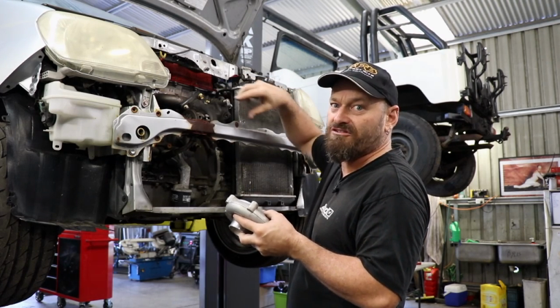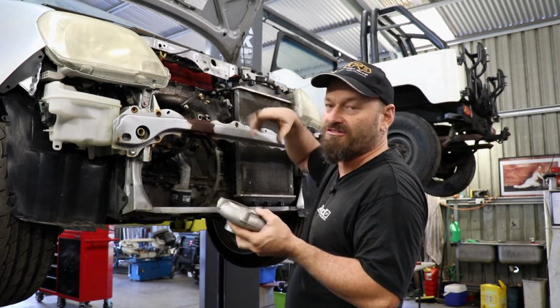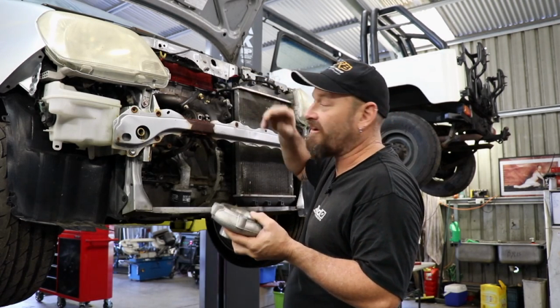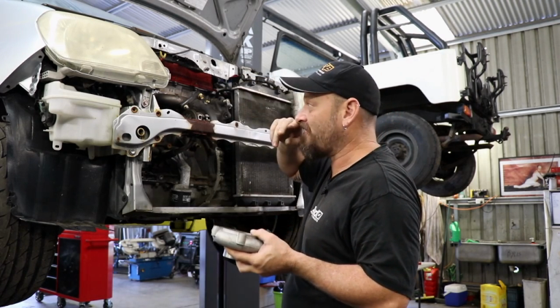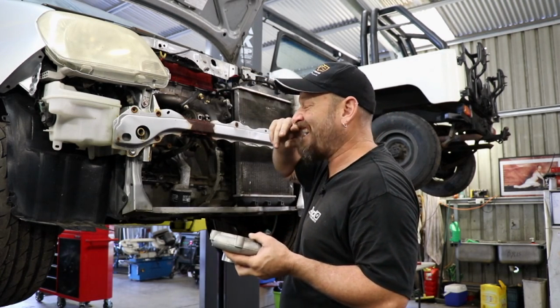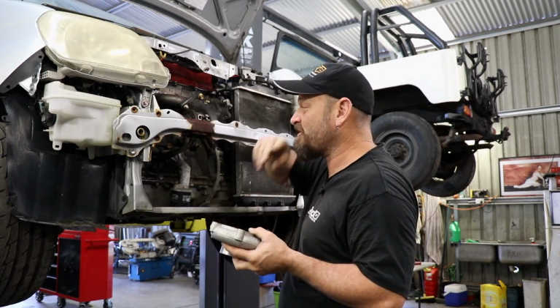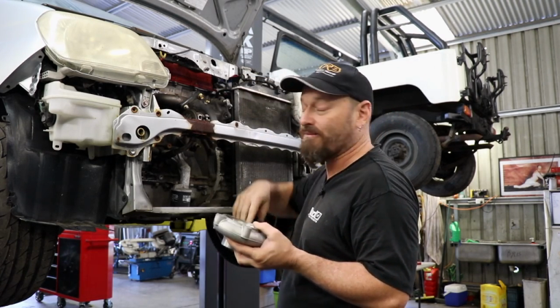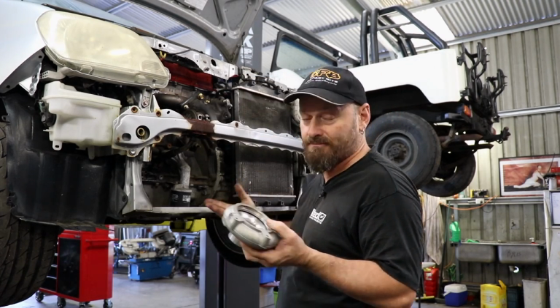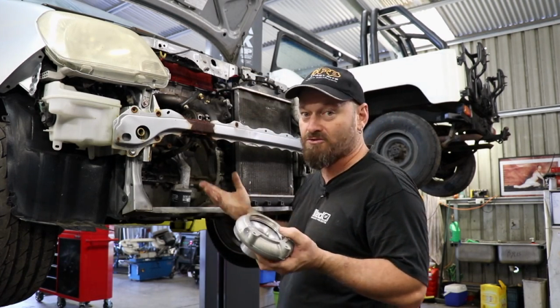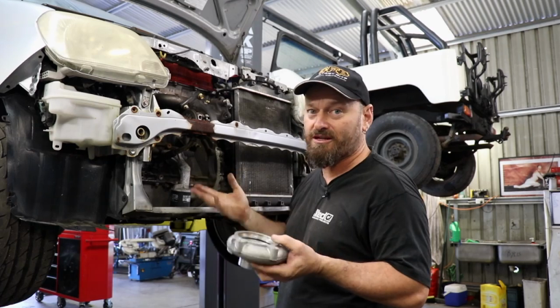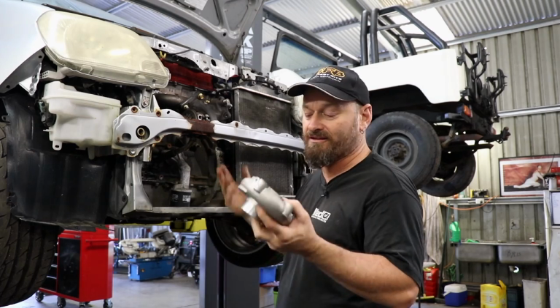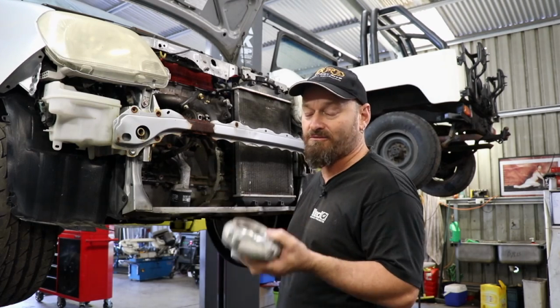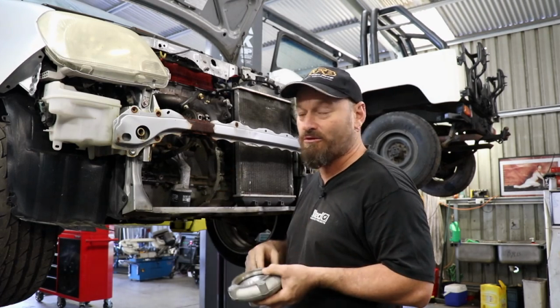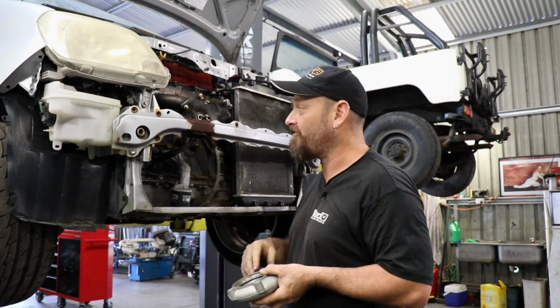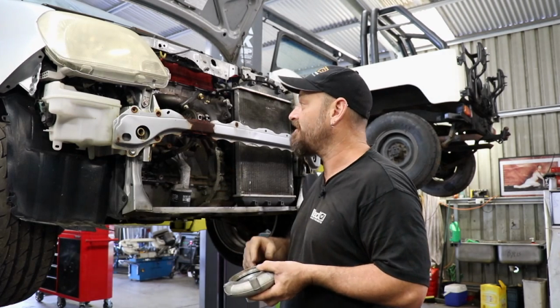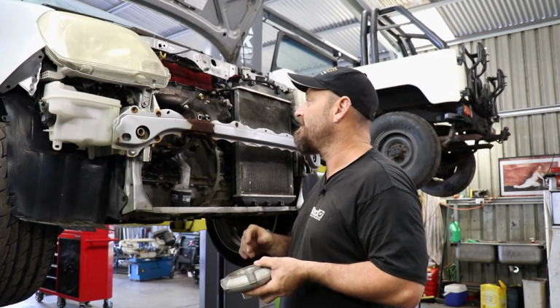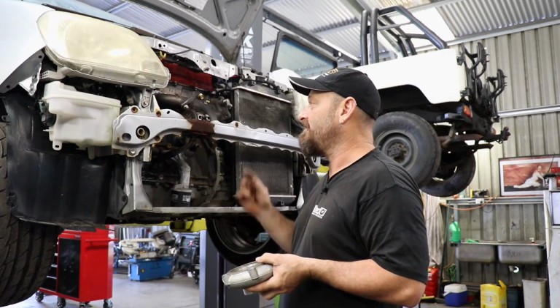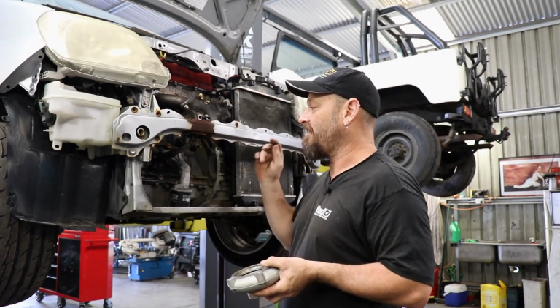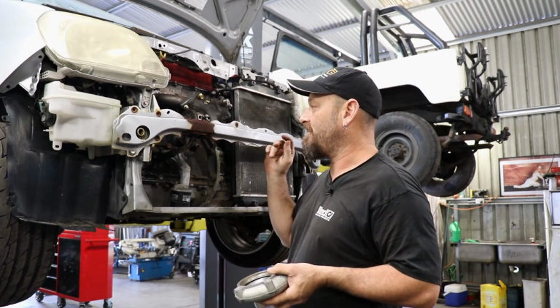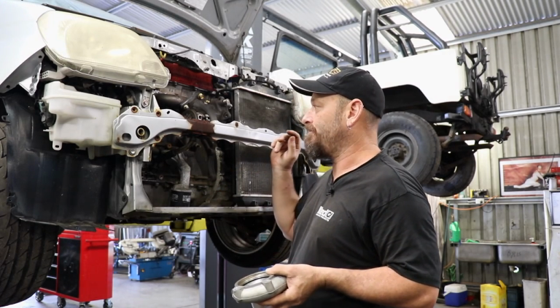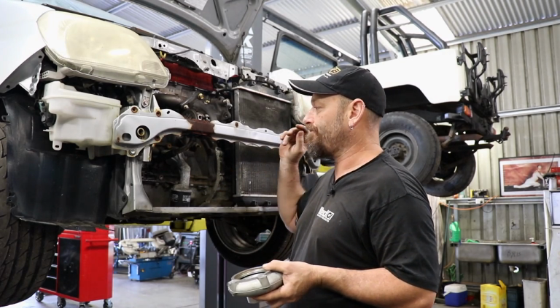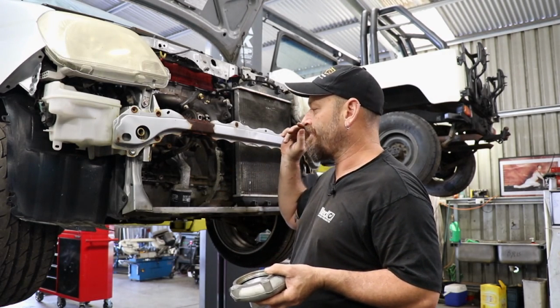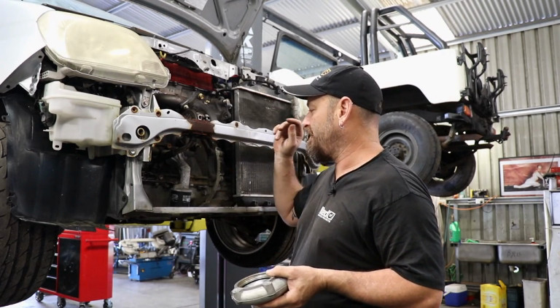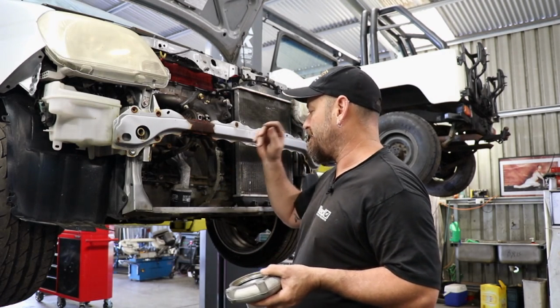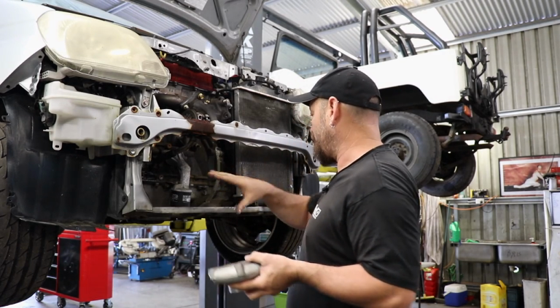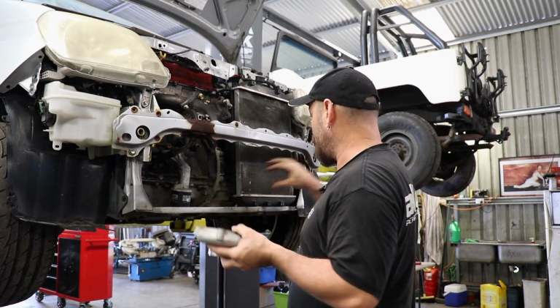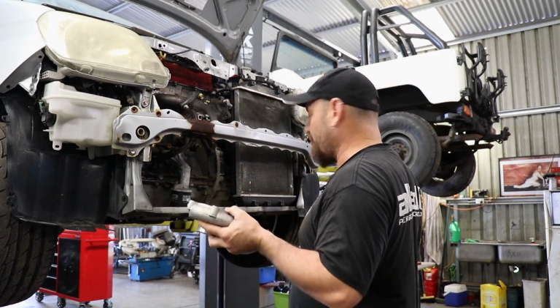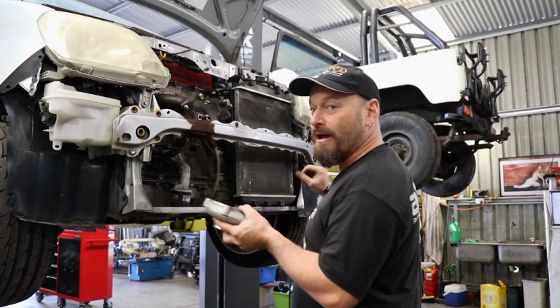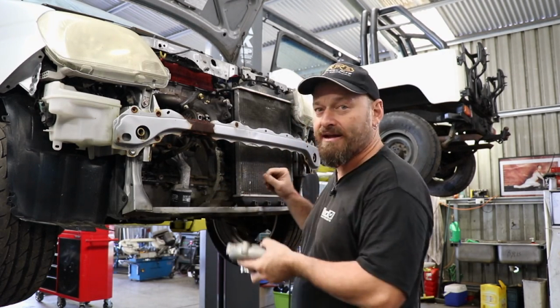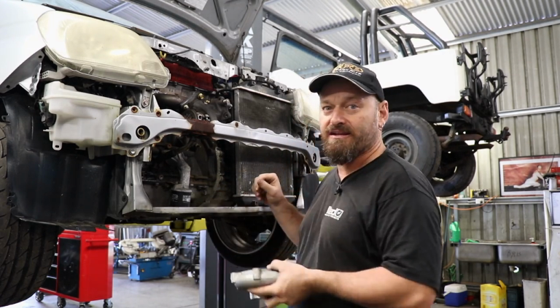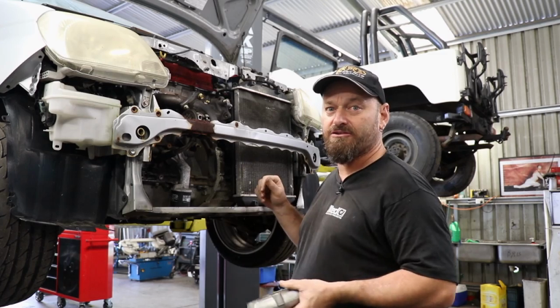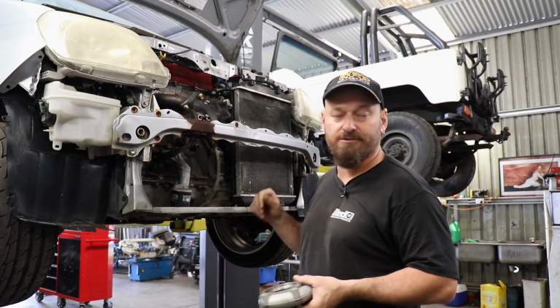I'll just use a standard actuator most likely, unless it won't fit. Then we'll go about mounting the intercooler.